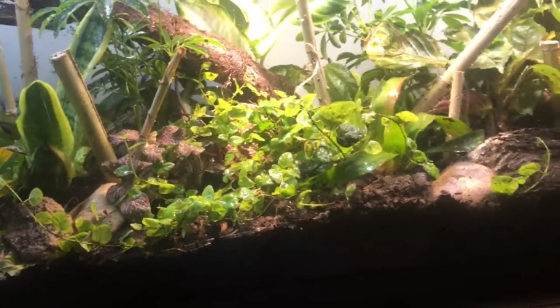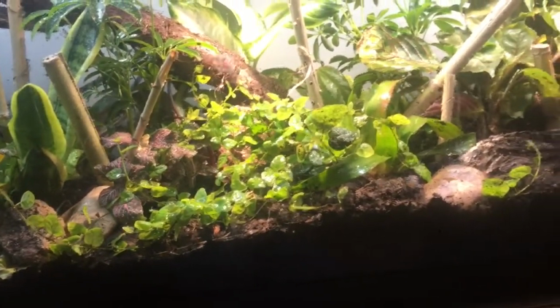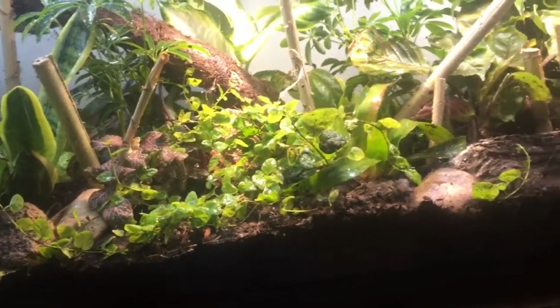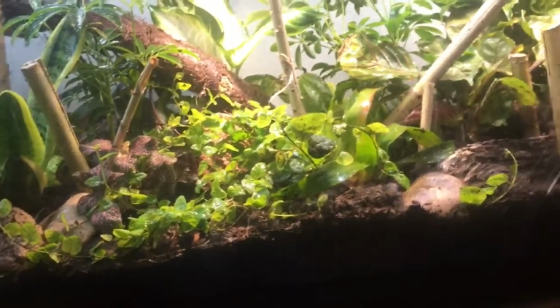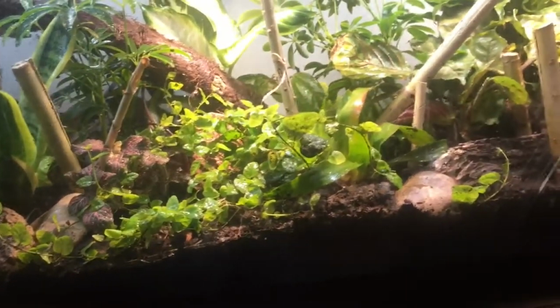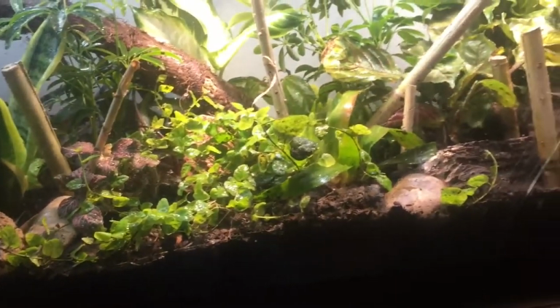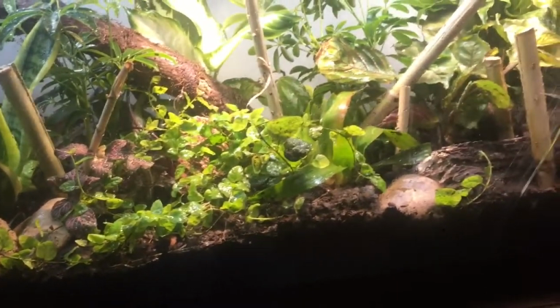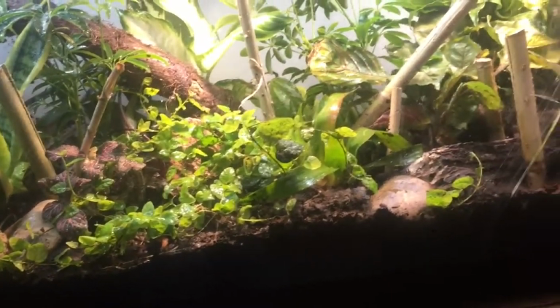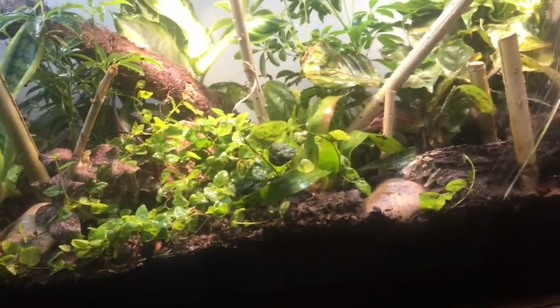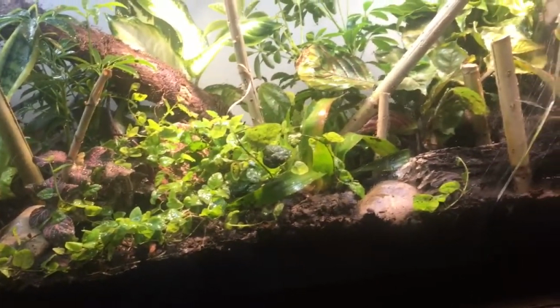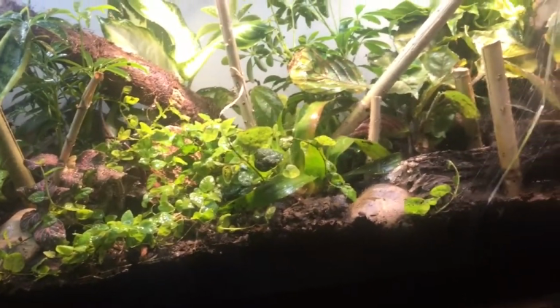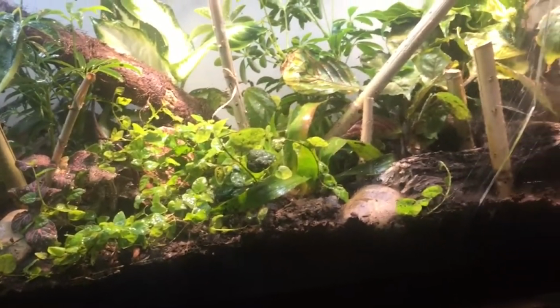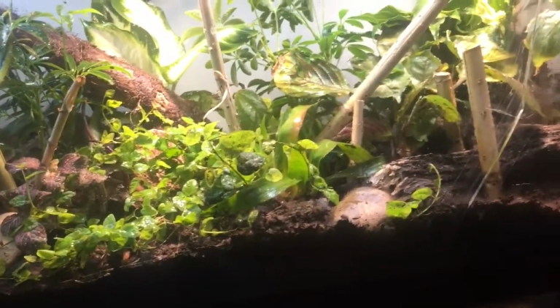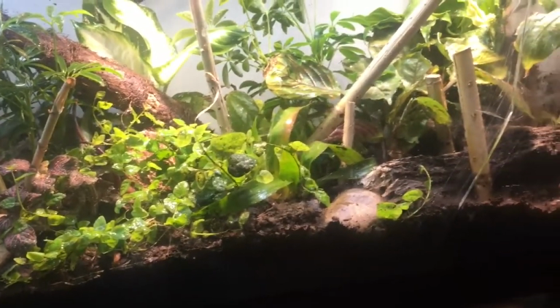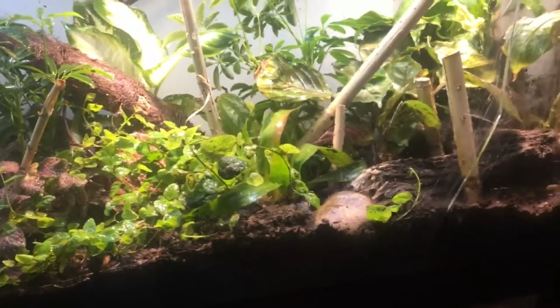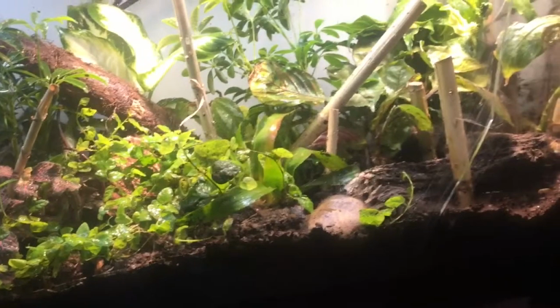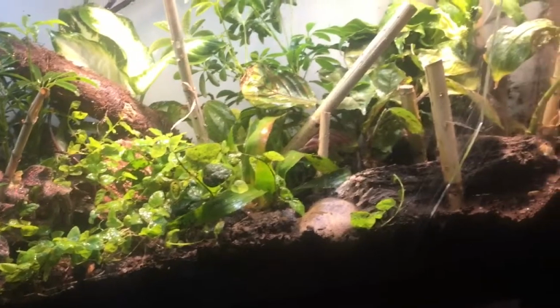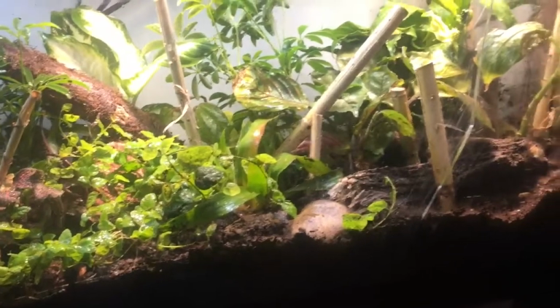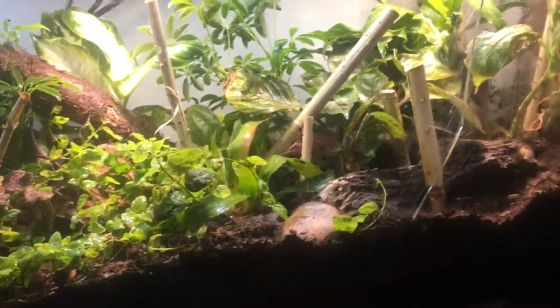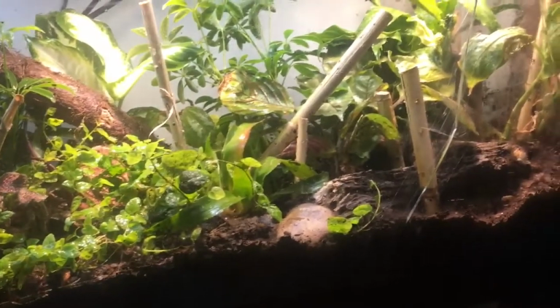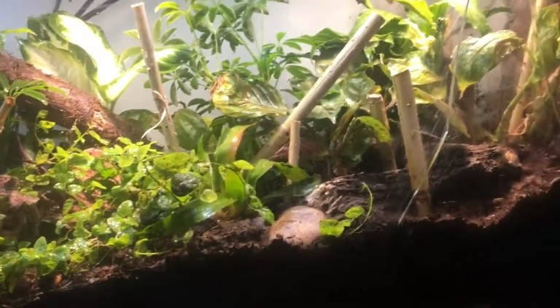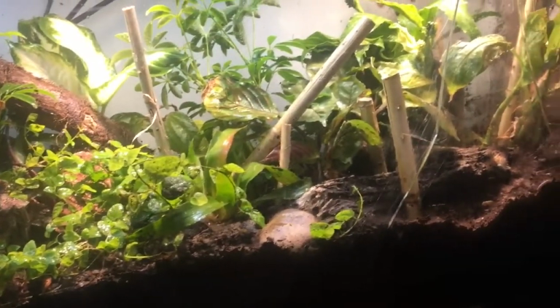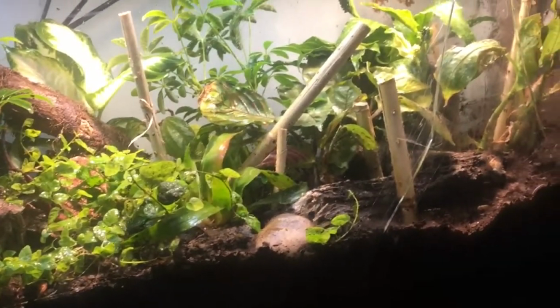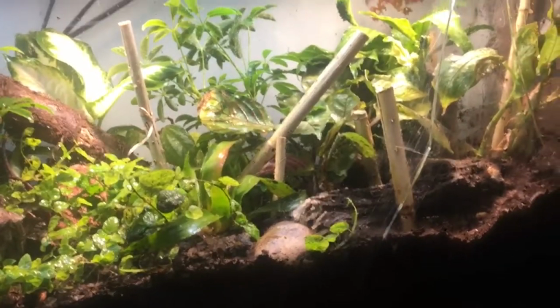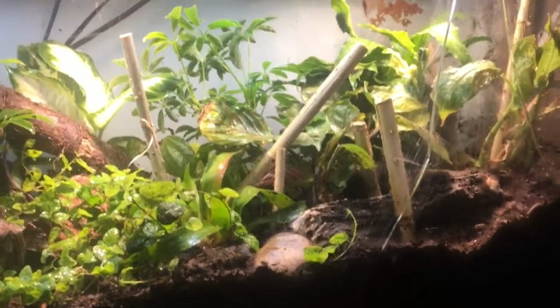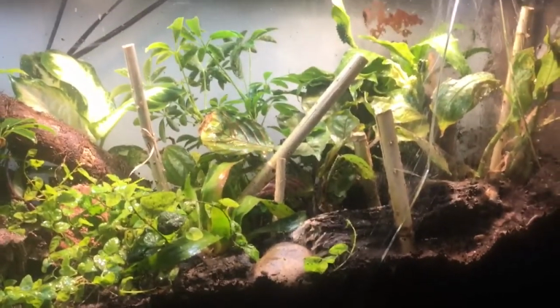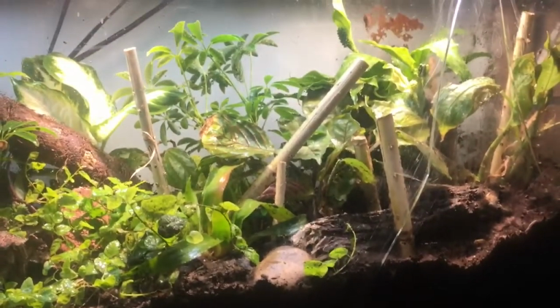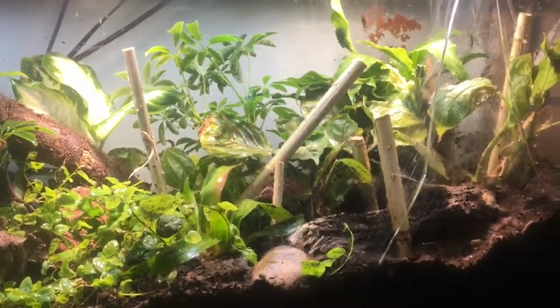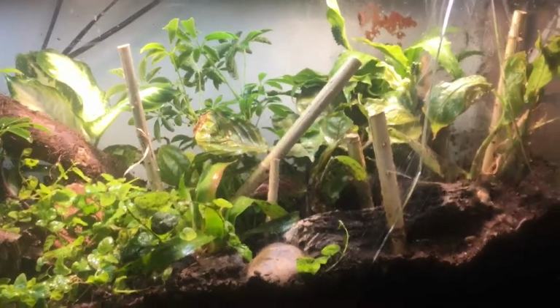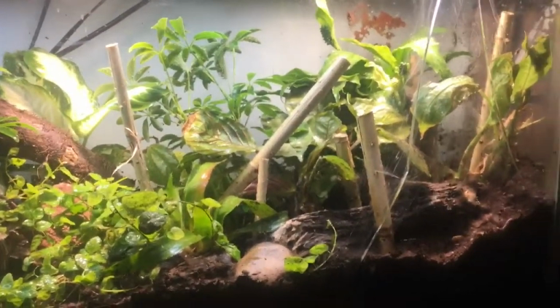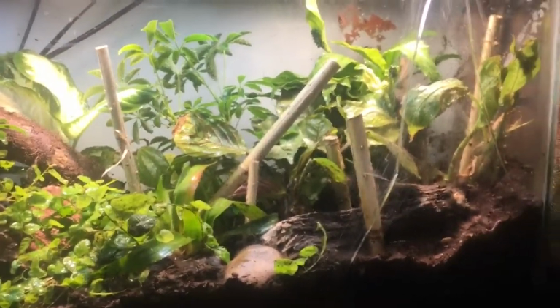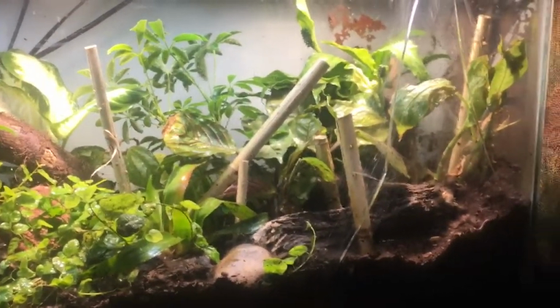I want some millipedes as well. But isn't that just beautiful?